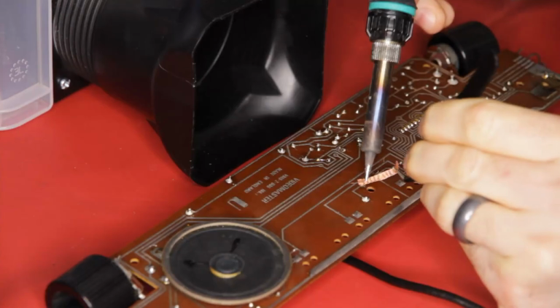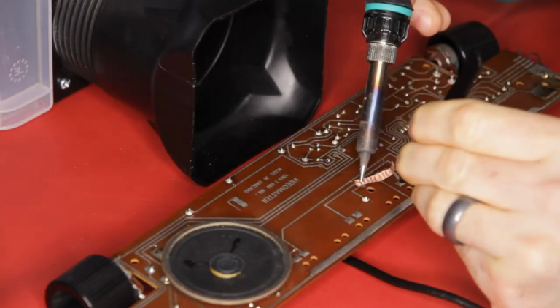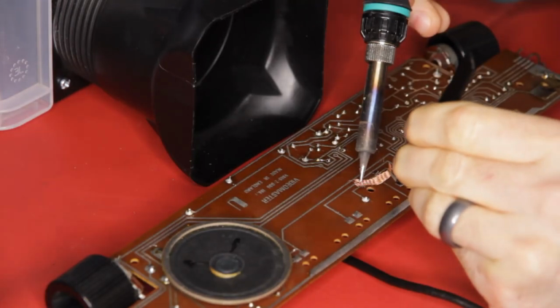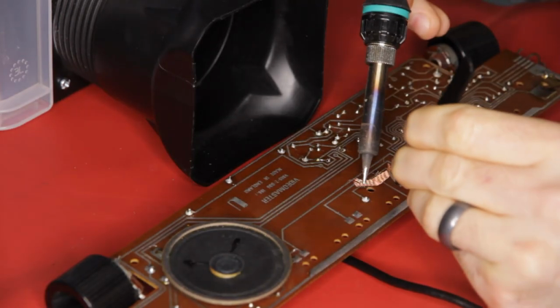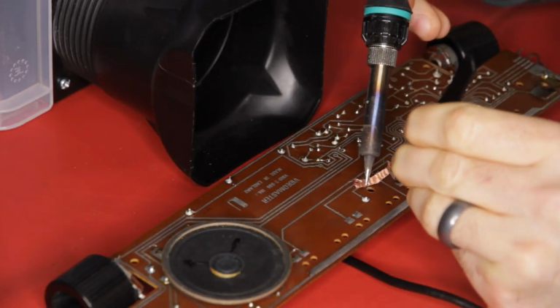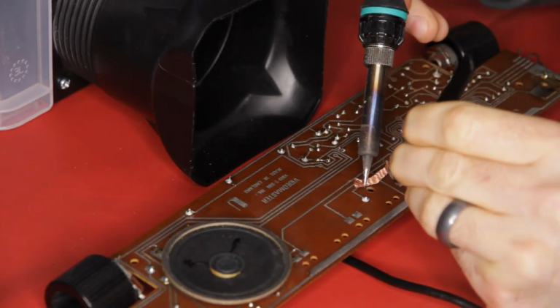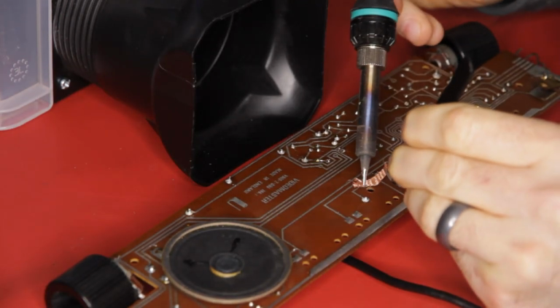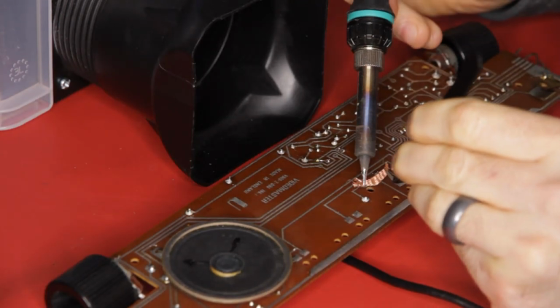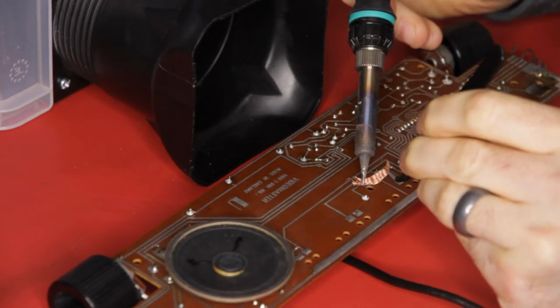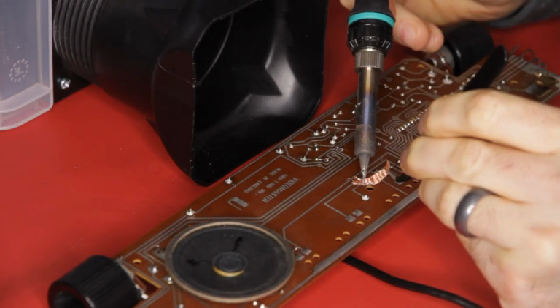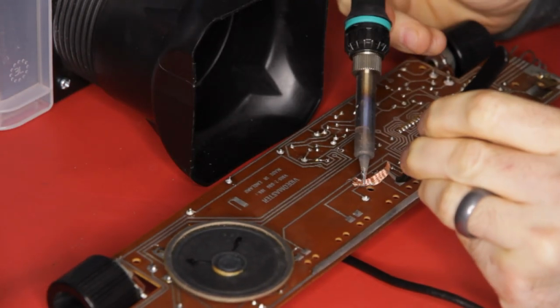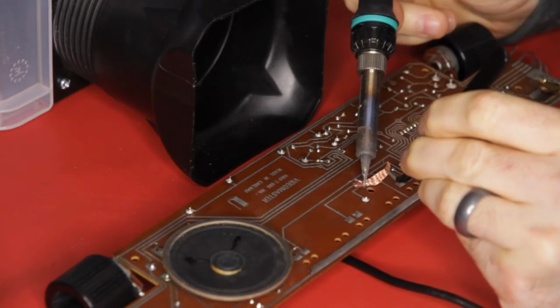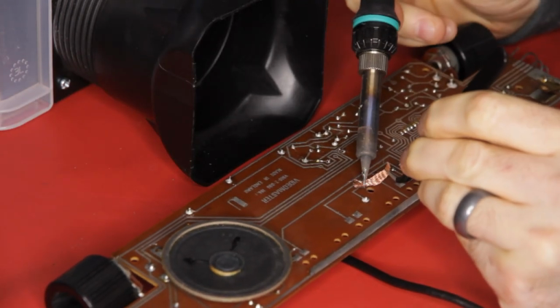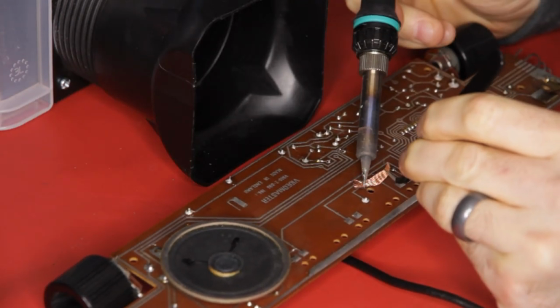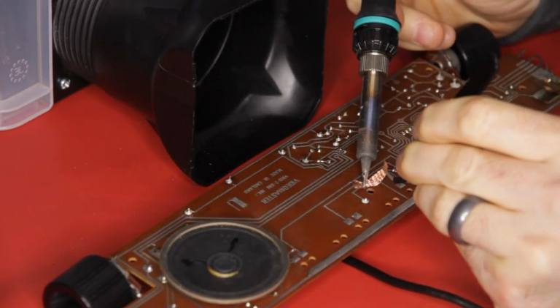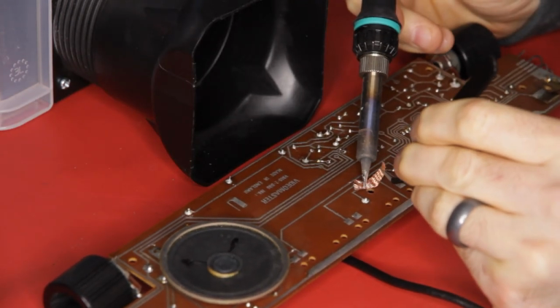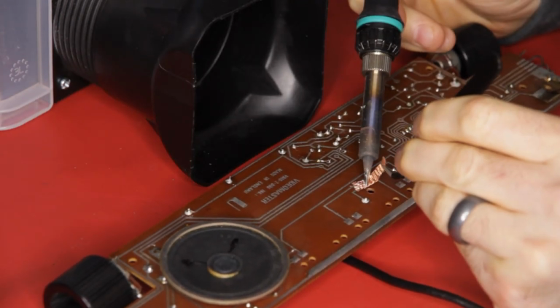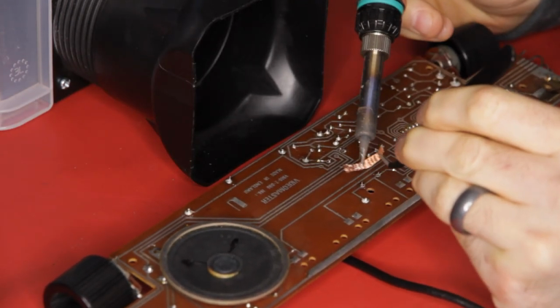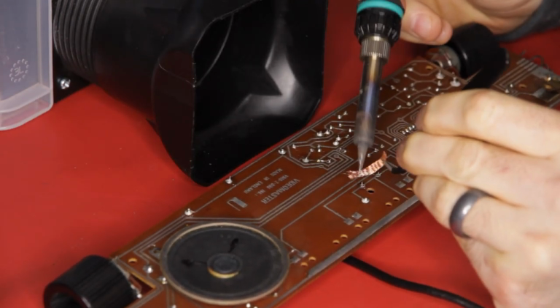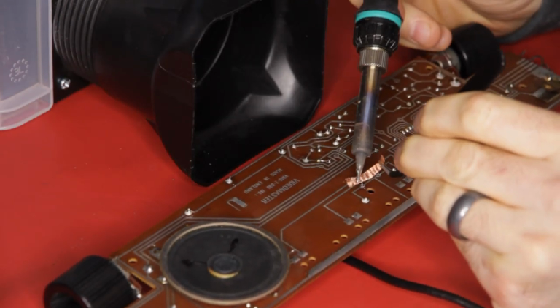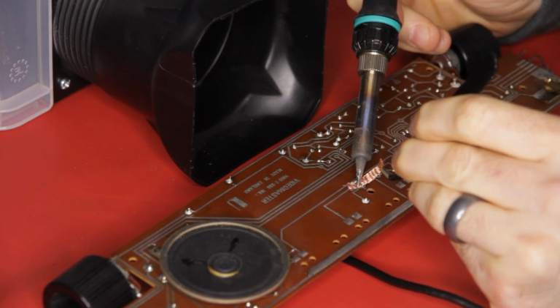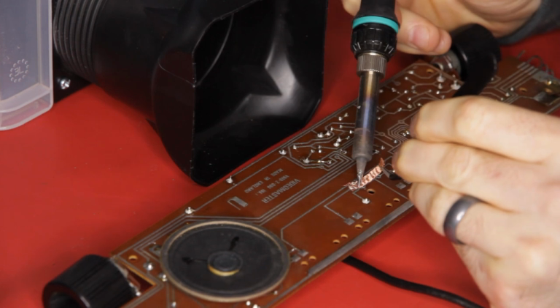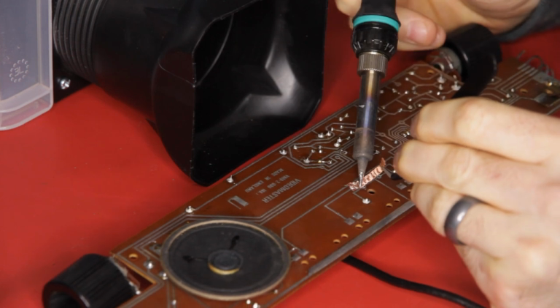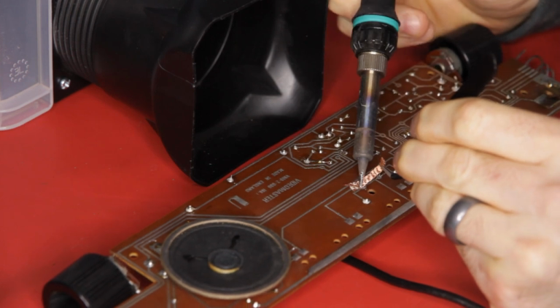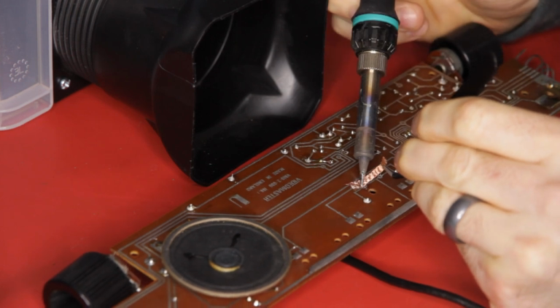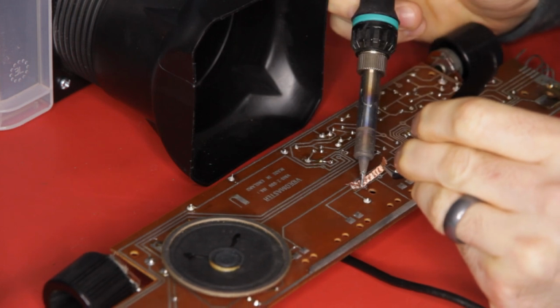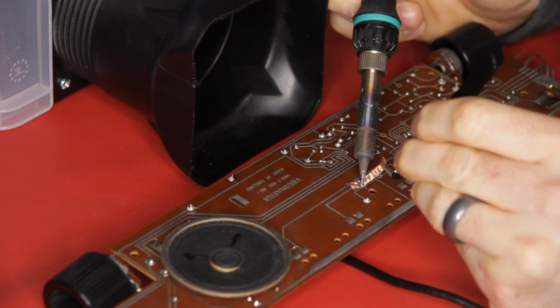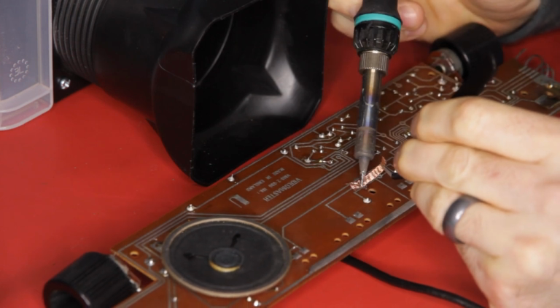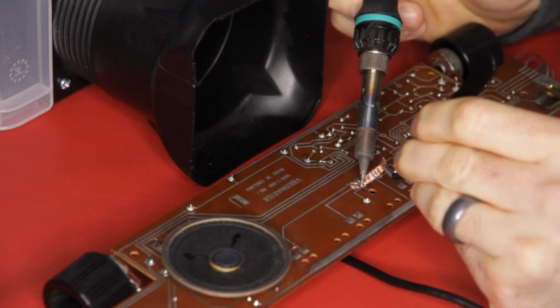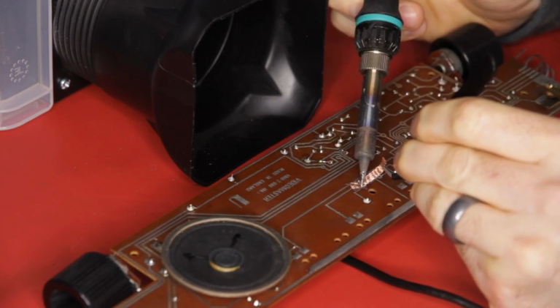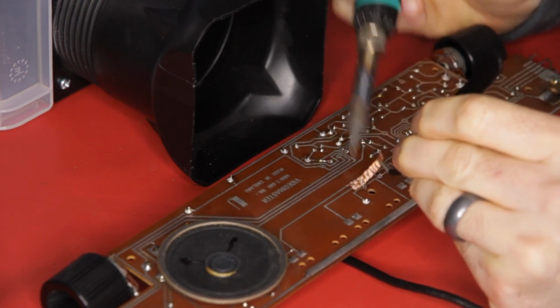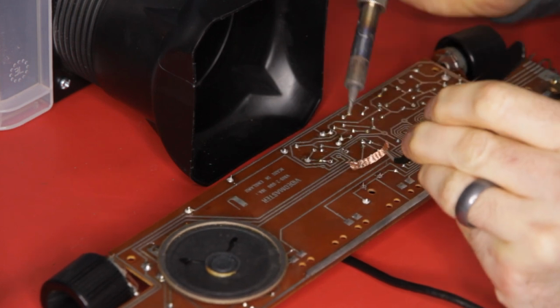While I have the iron hot, I can't resist putting back in better the two capacitors I replaced in the previous video.